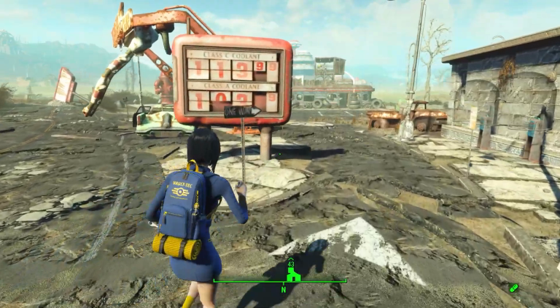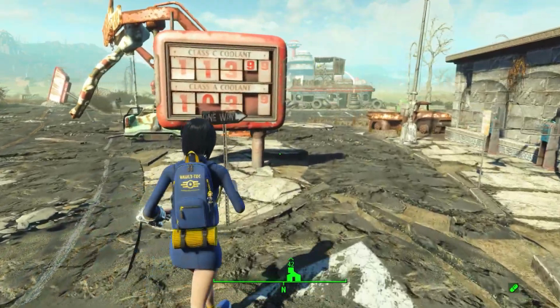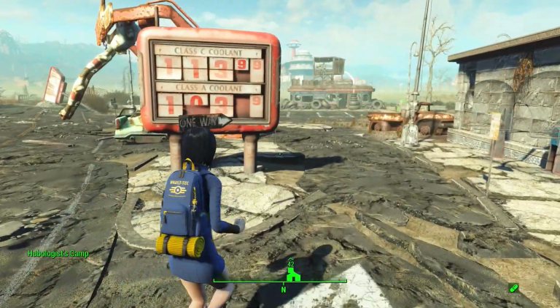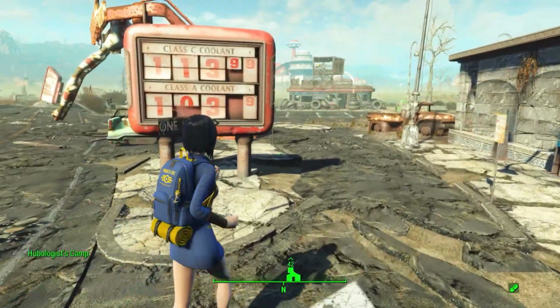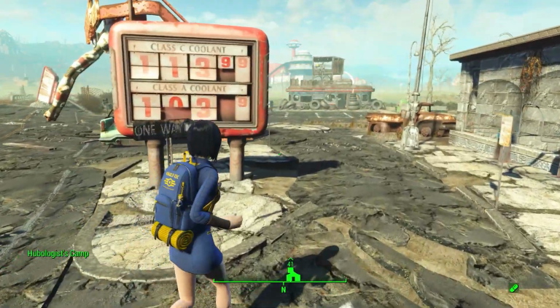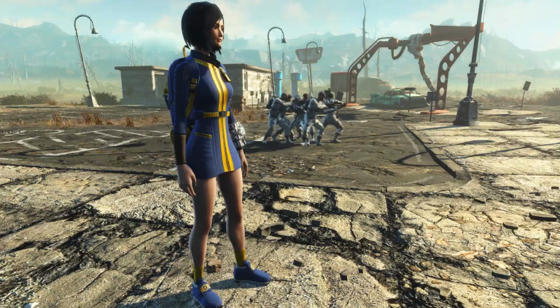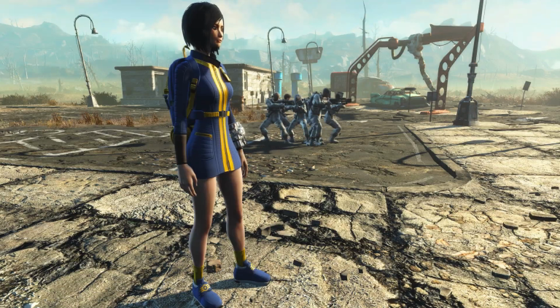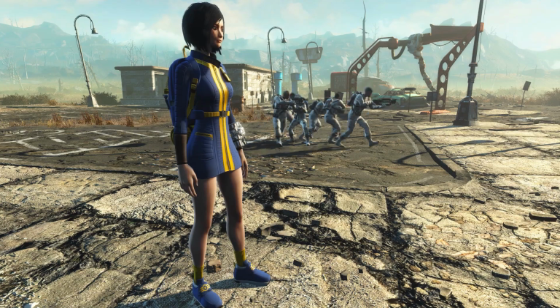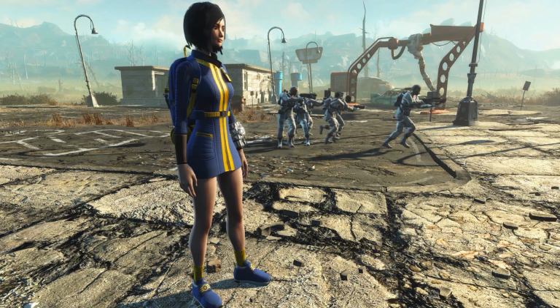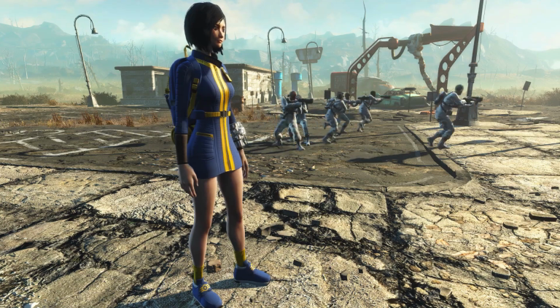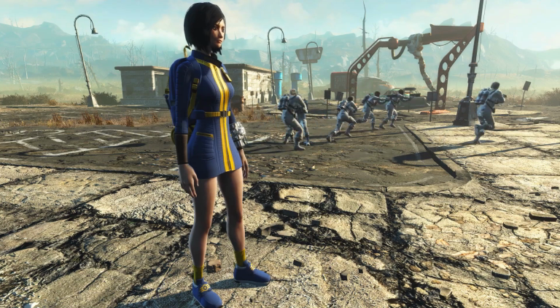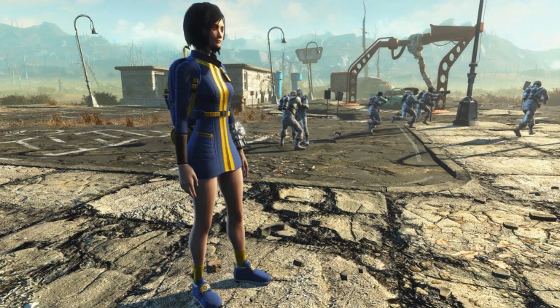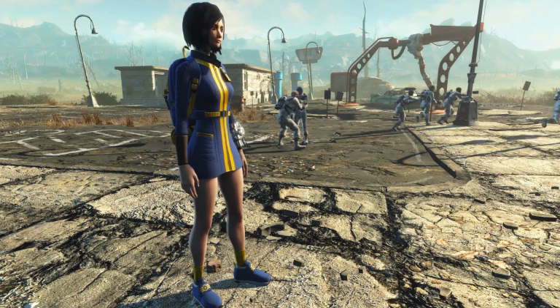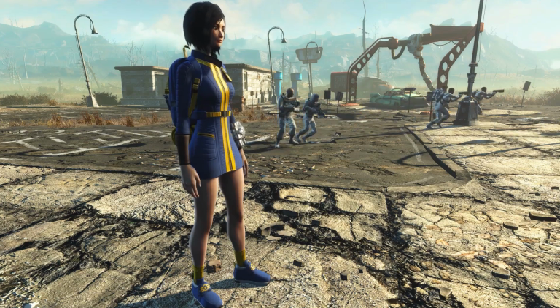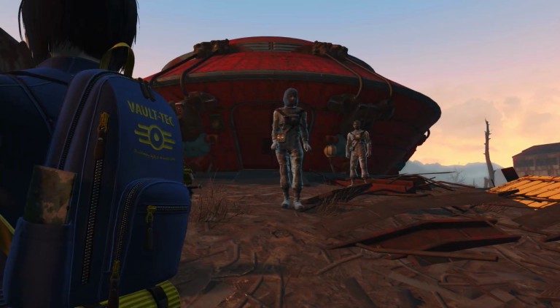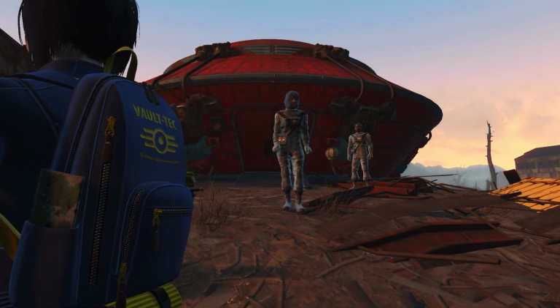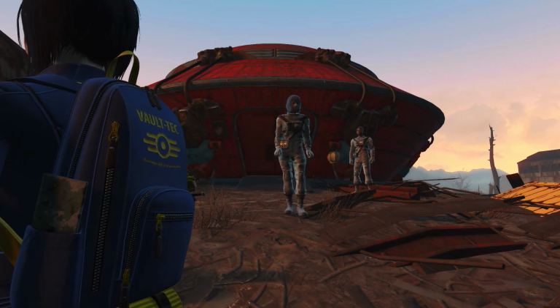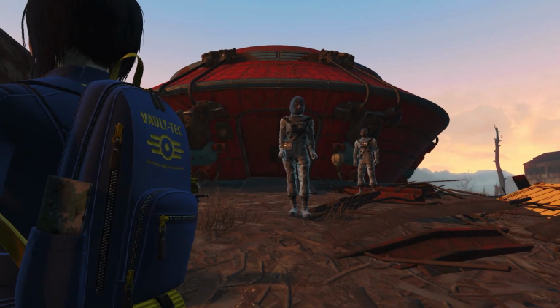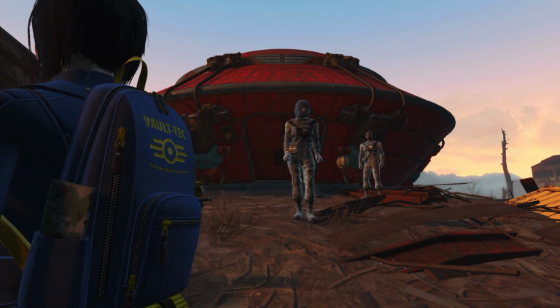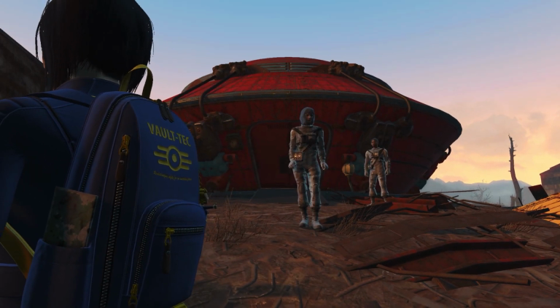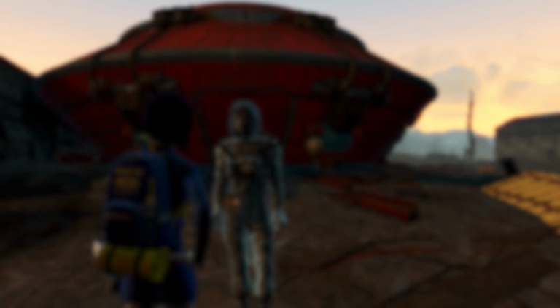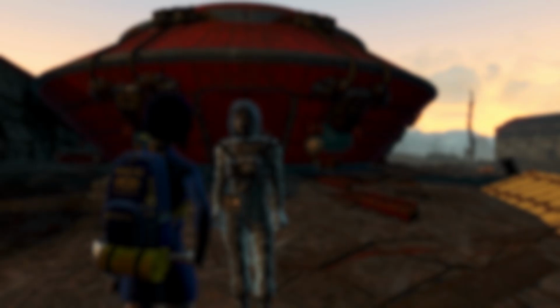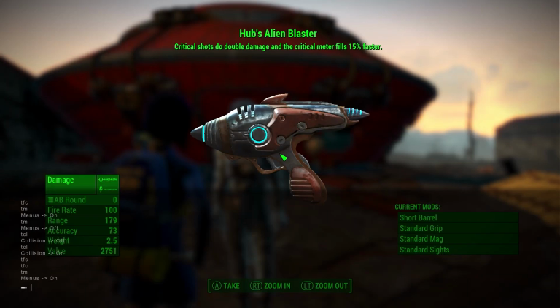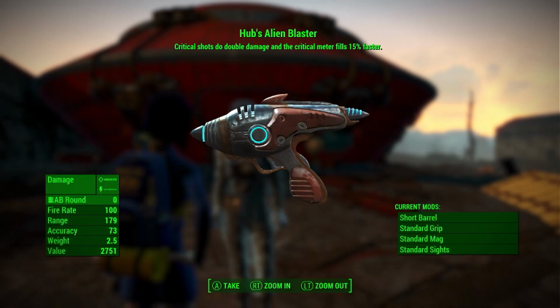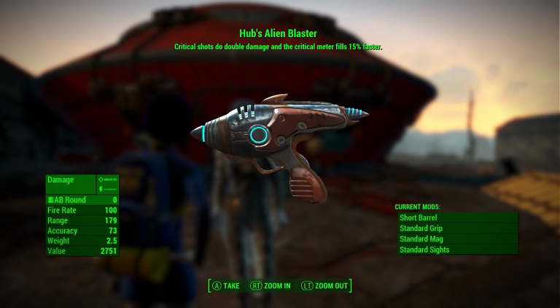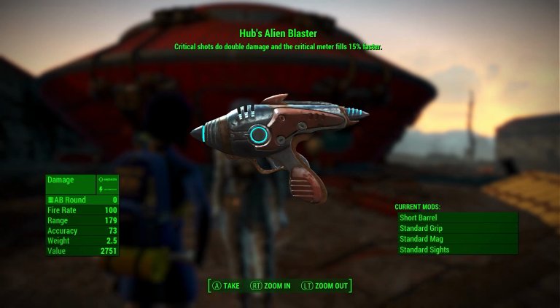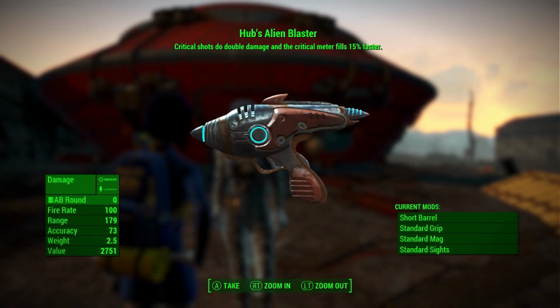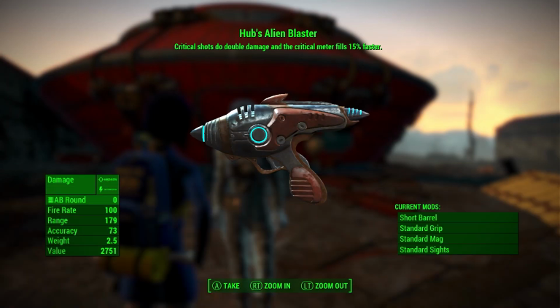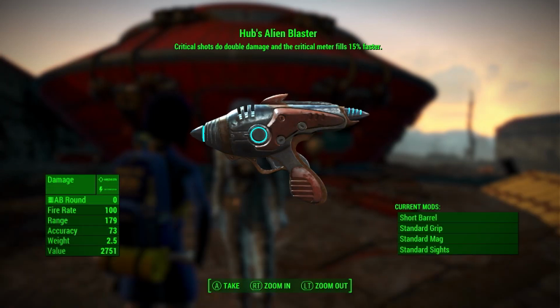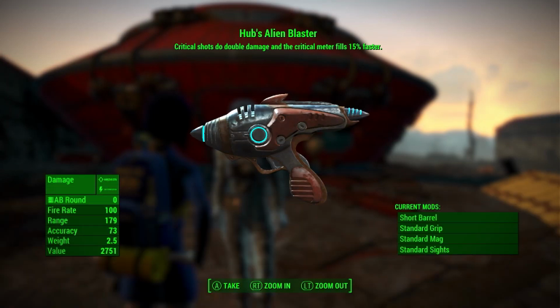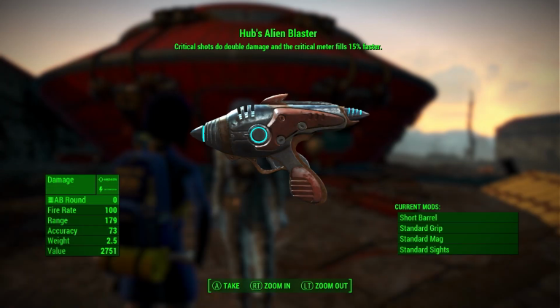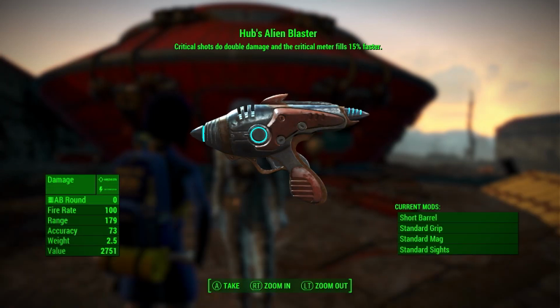Head back to the Hubologist's camp with the spacesuits. This starts the junkyard fight — clear out the enemies and claim your reward.